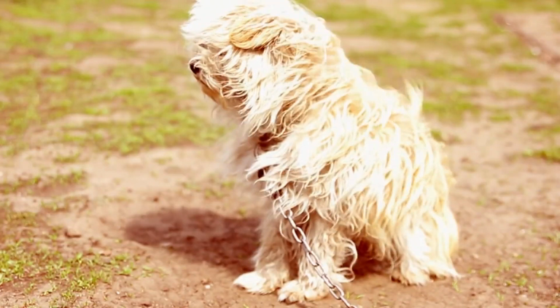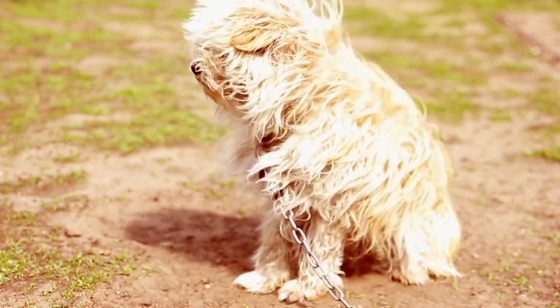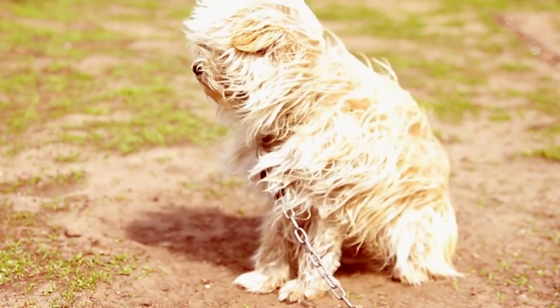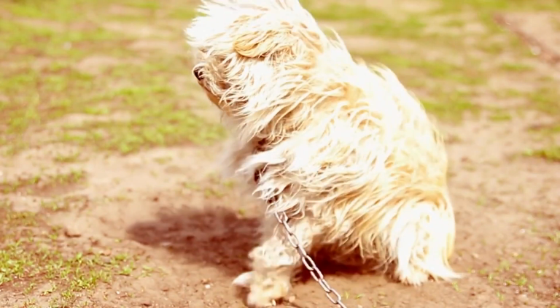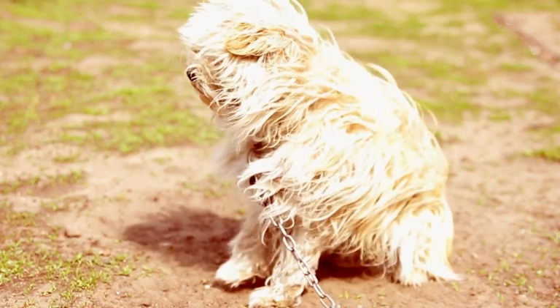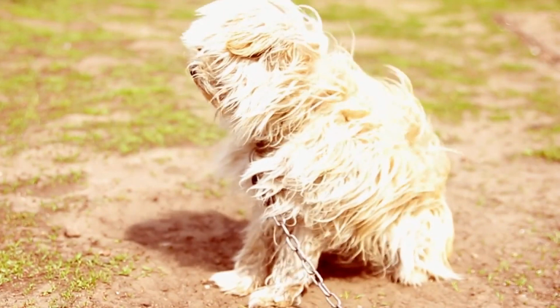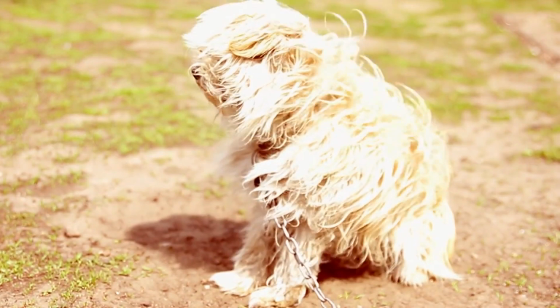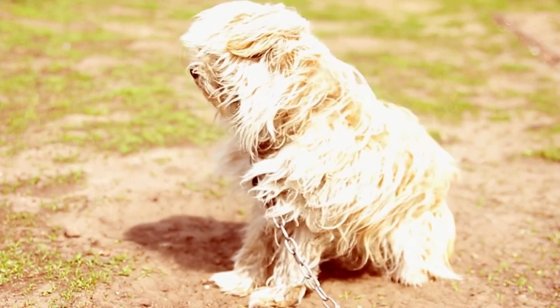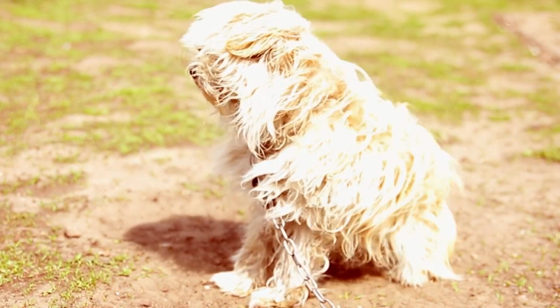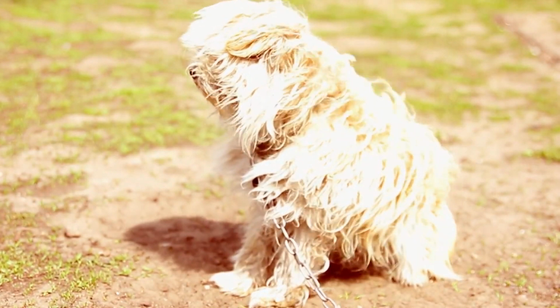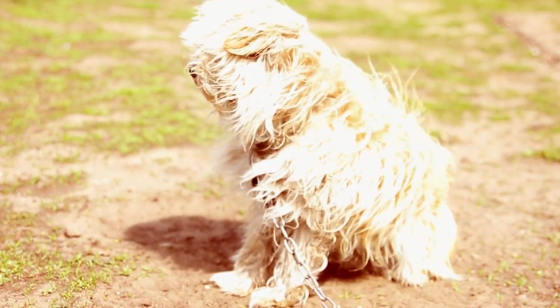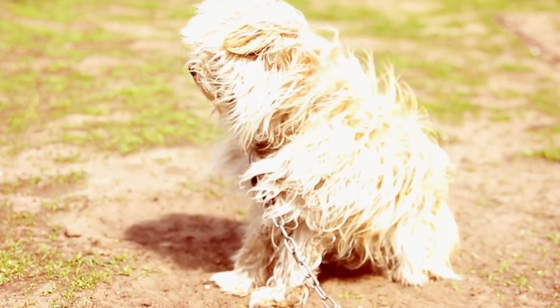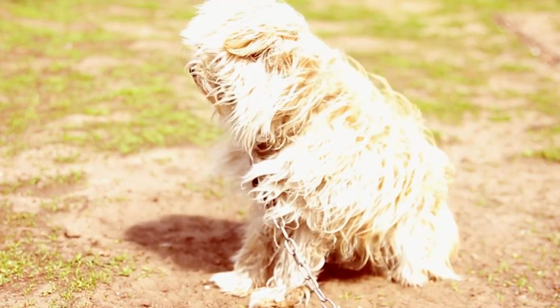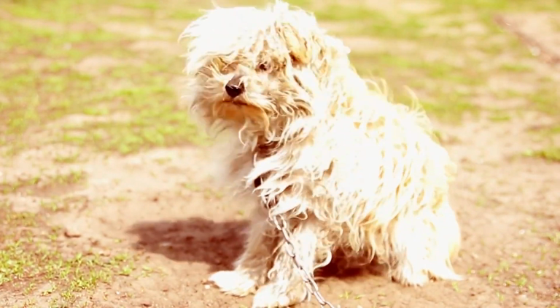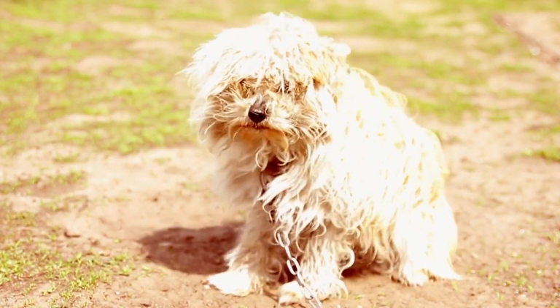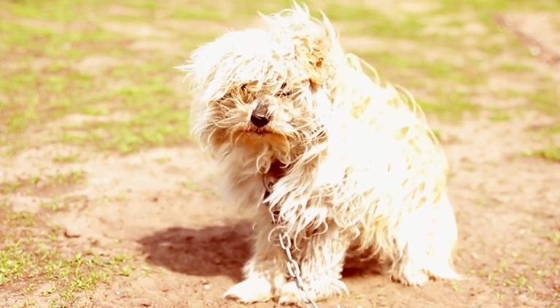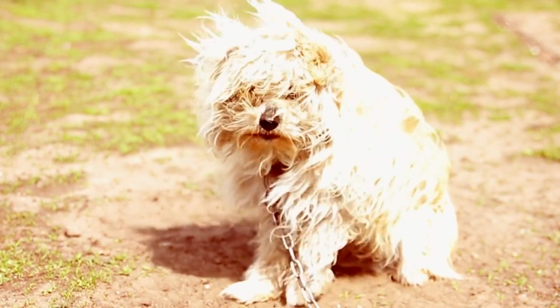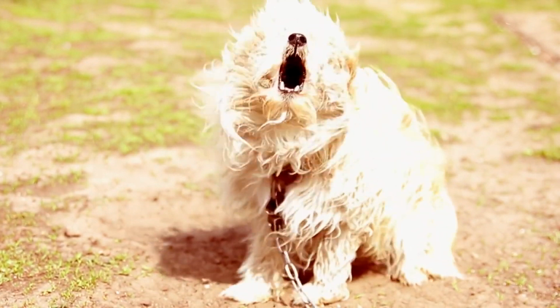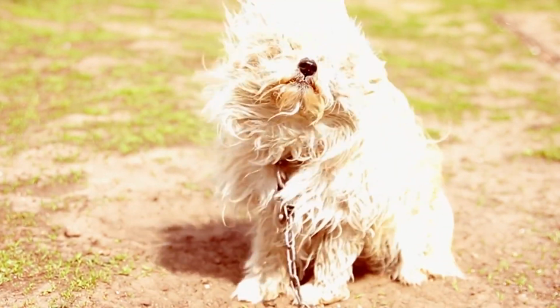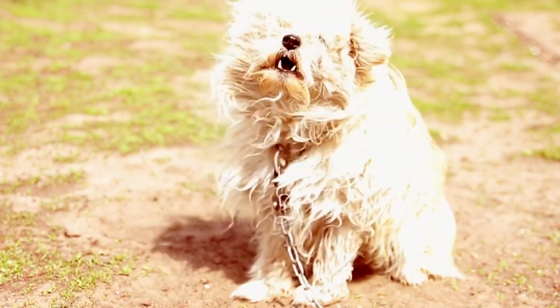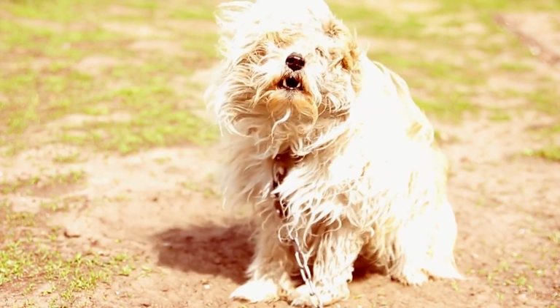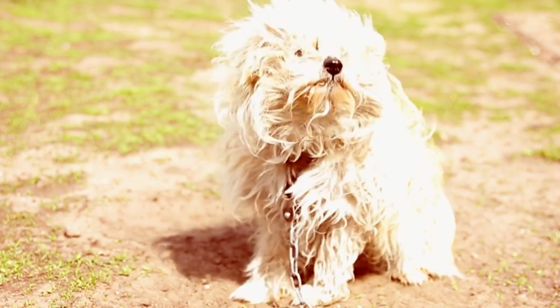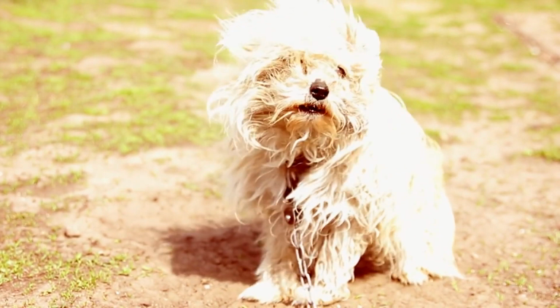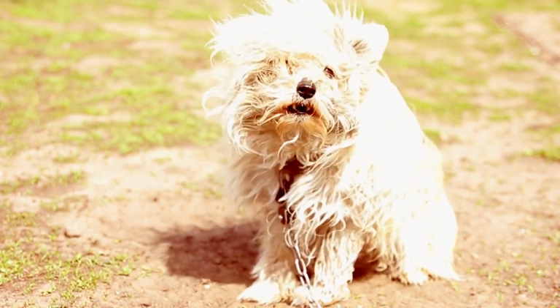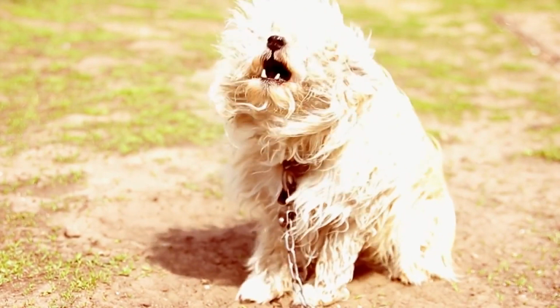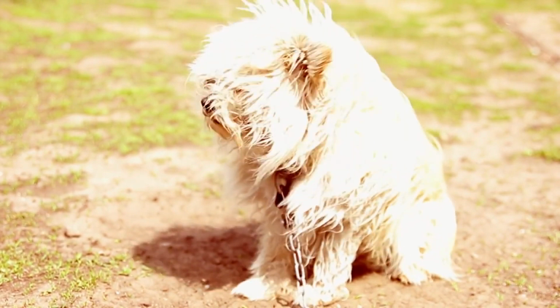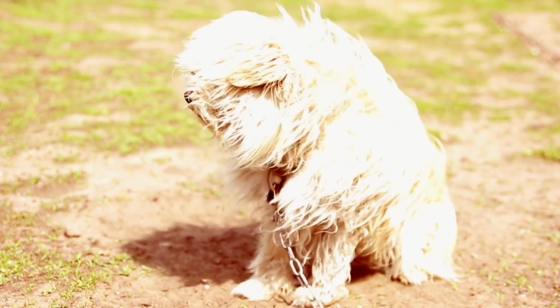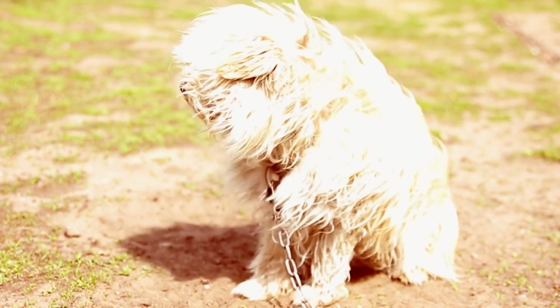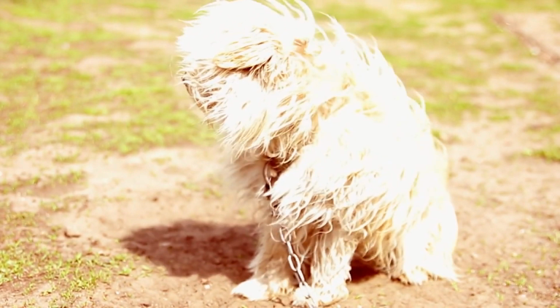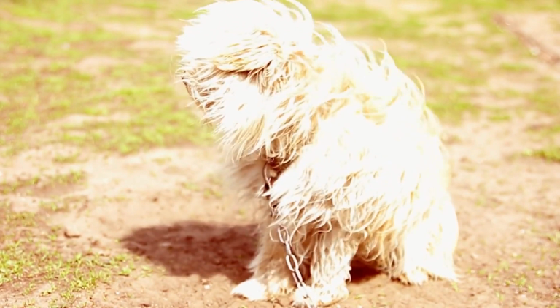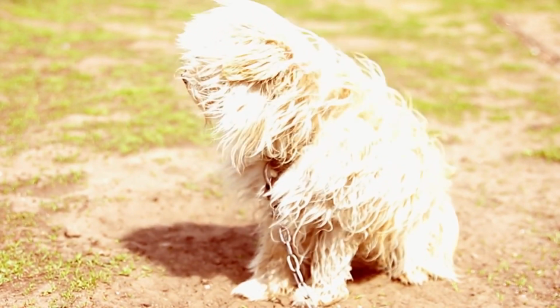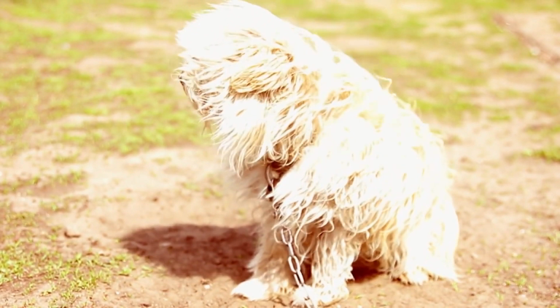Bichon Frises are hypoallergenic, which means they are a great choice for people with allergies.